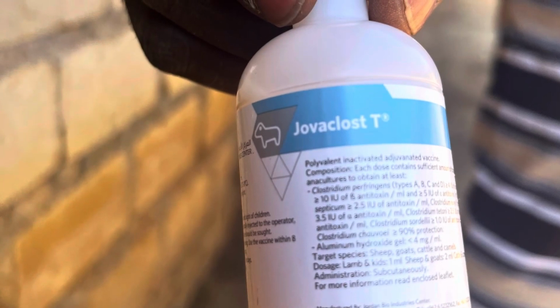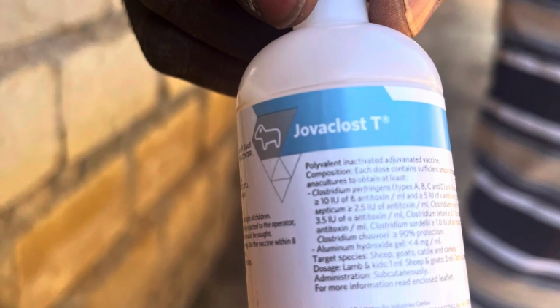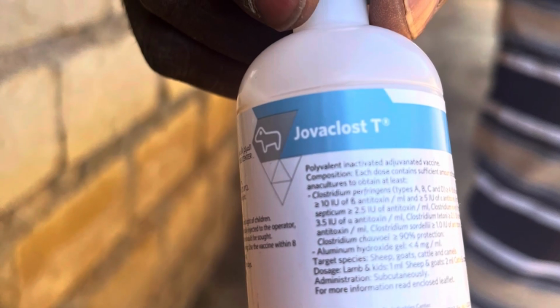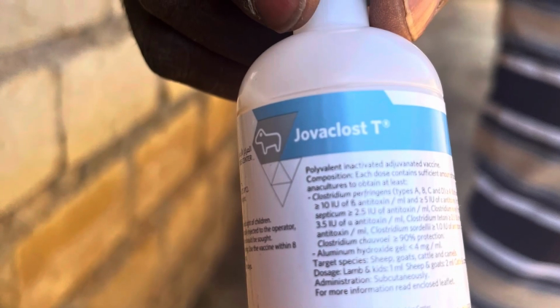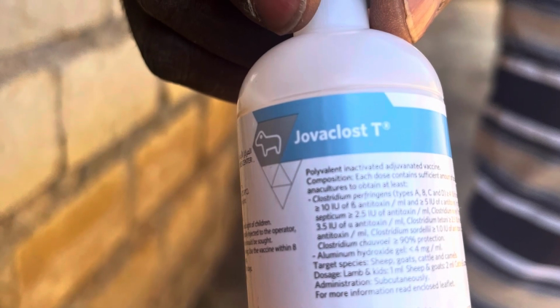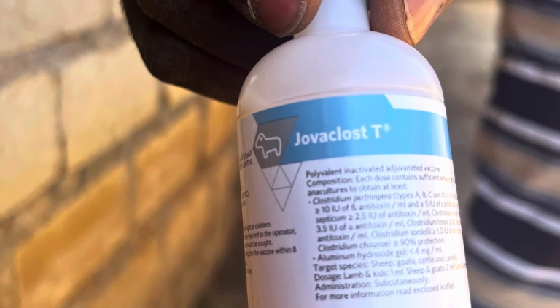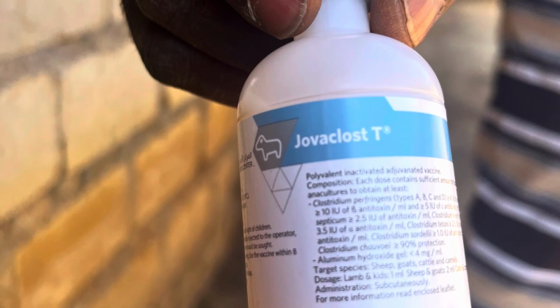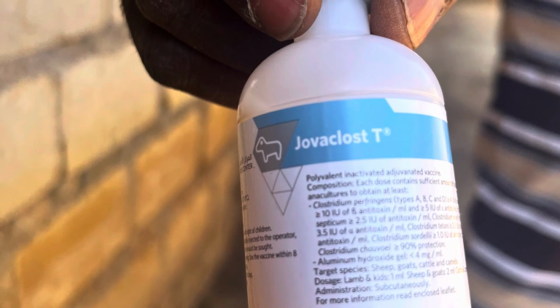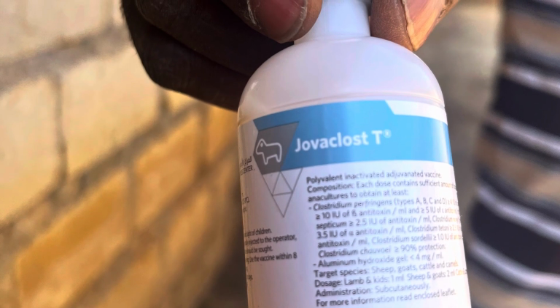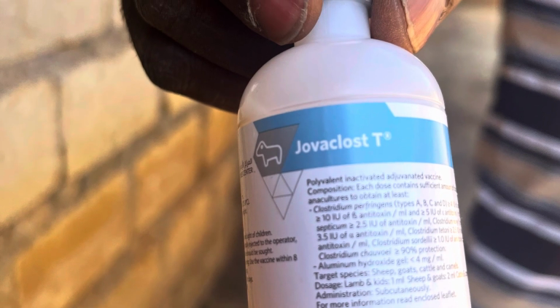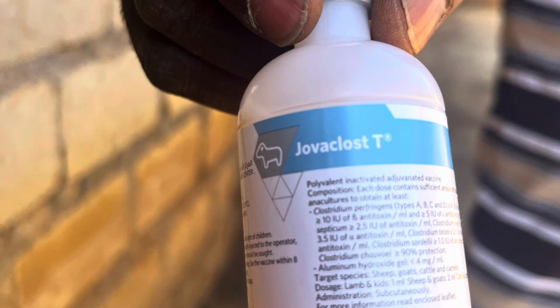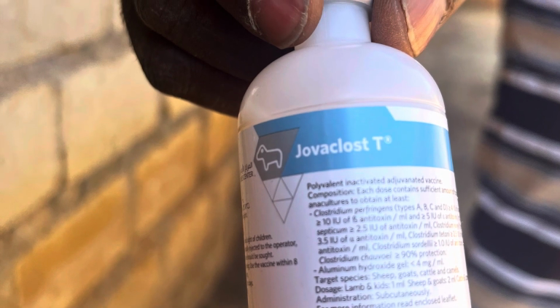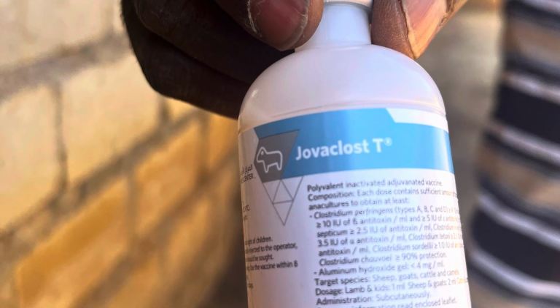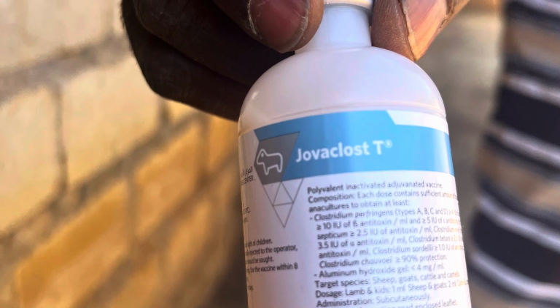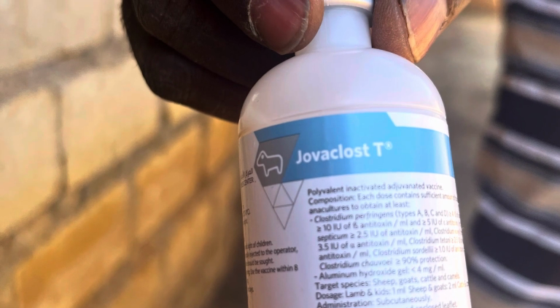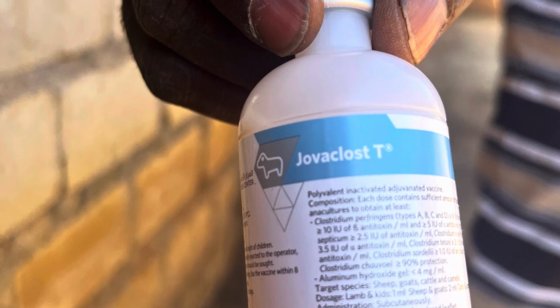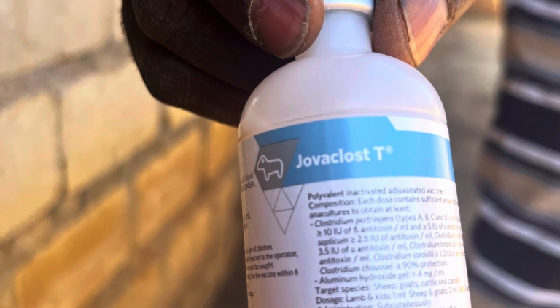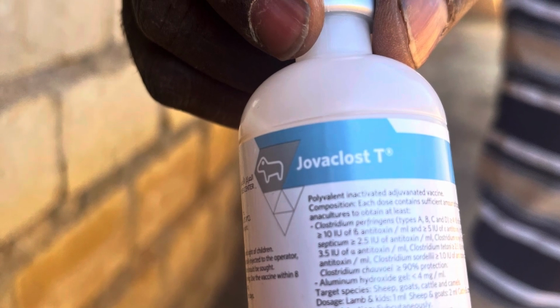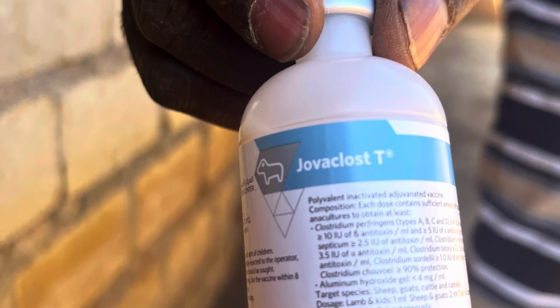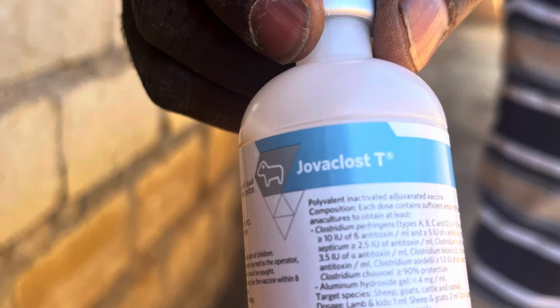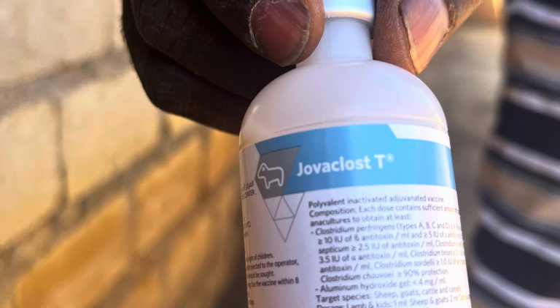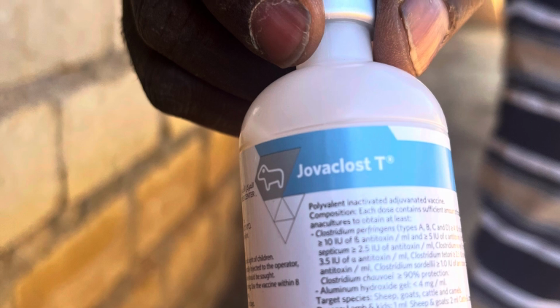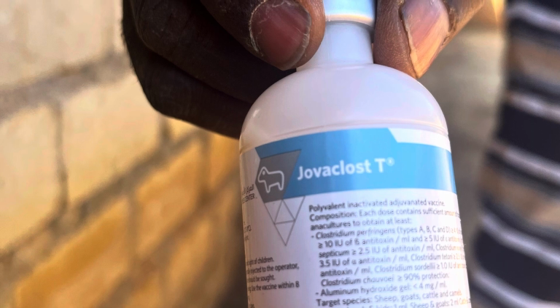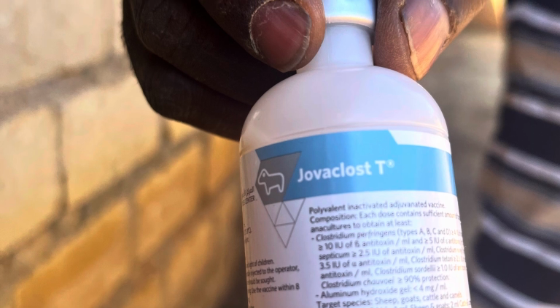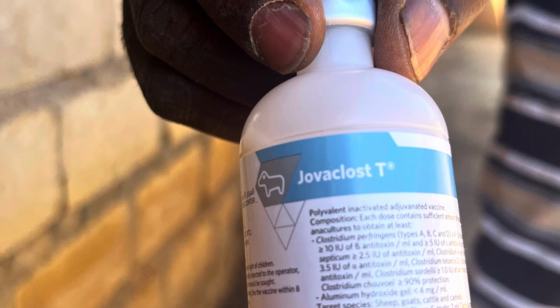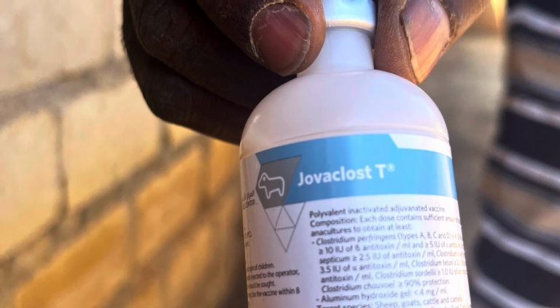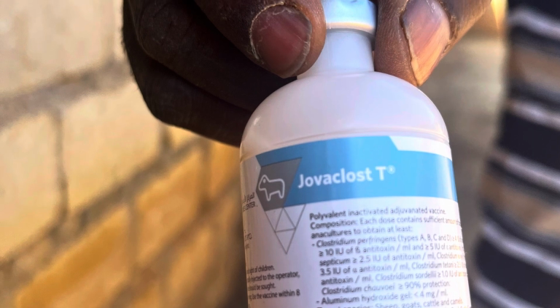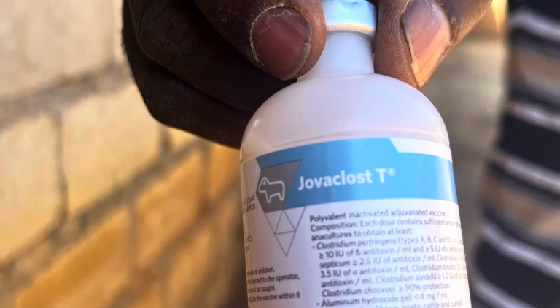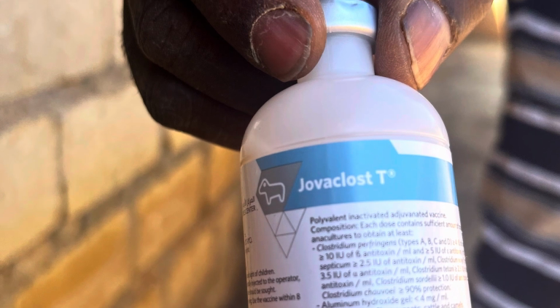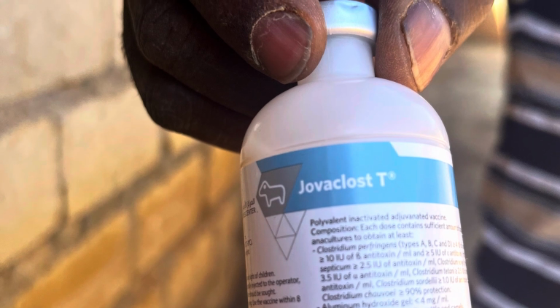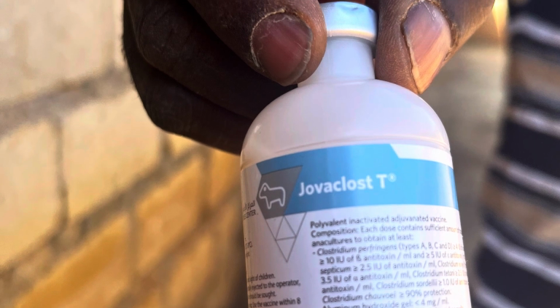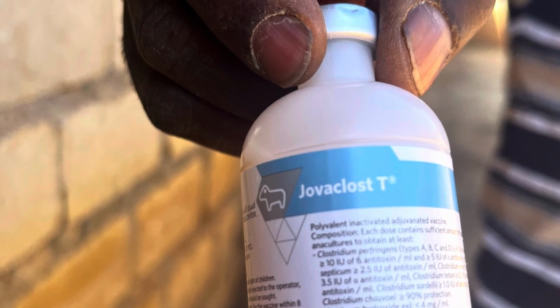Jovacloss T should be kept refrigerated and injections provided by a qualified veterinarian.